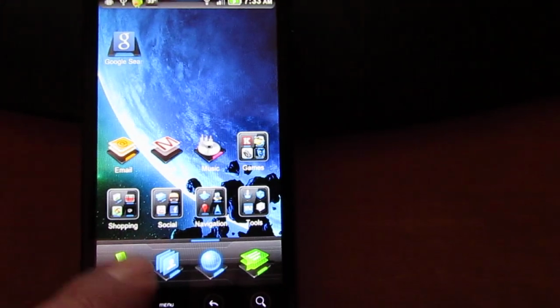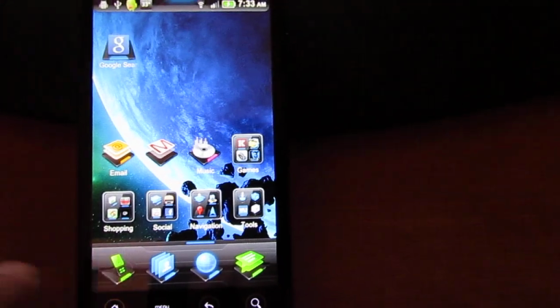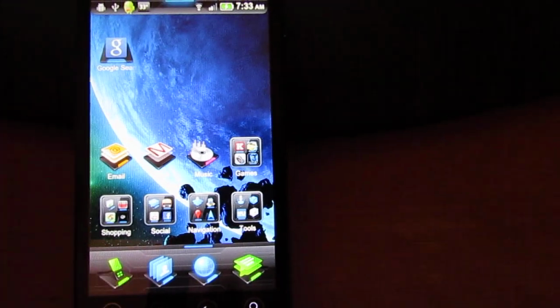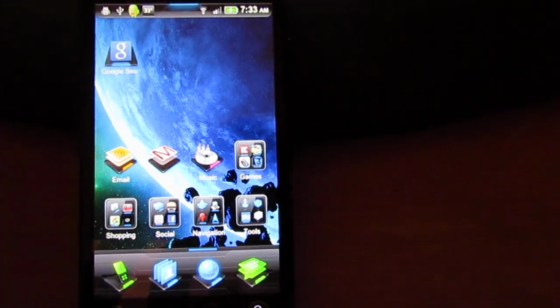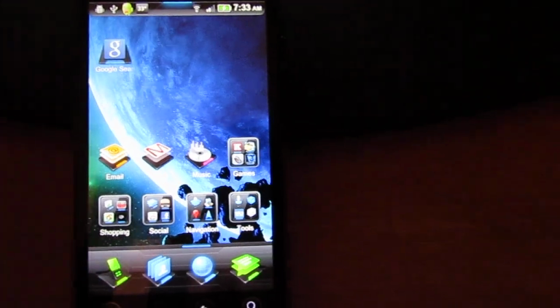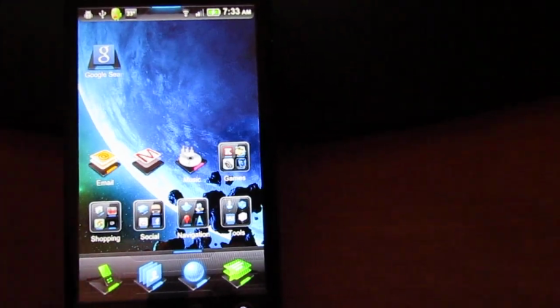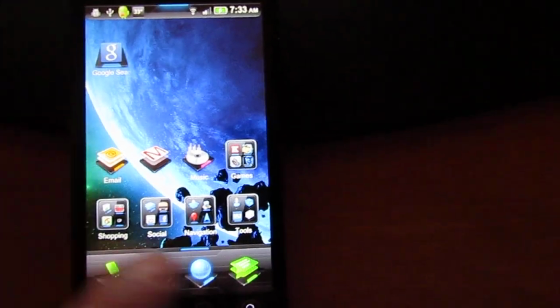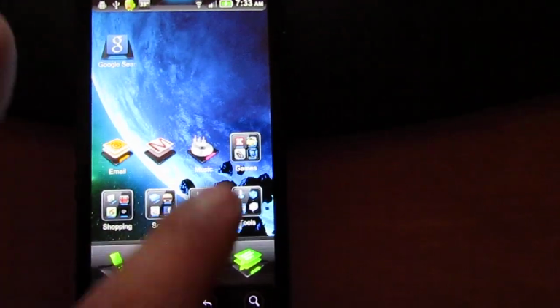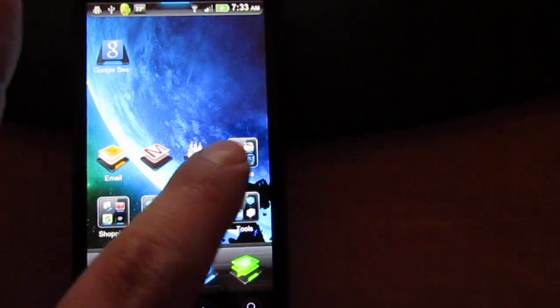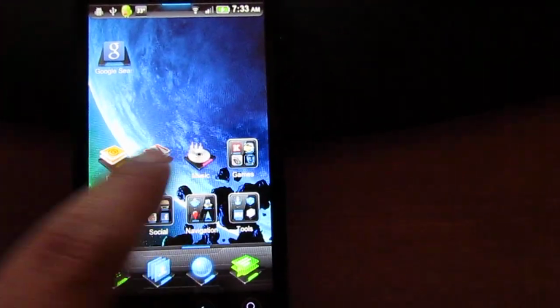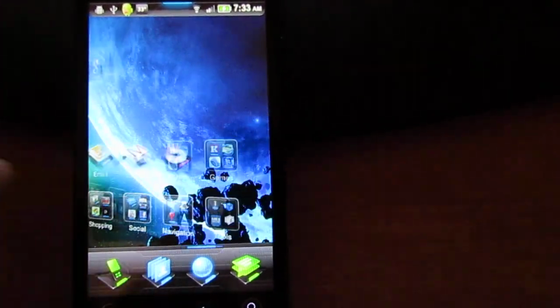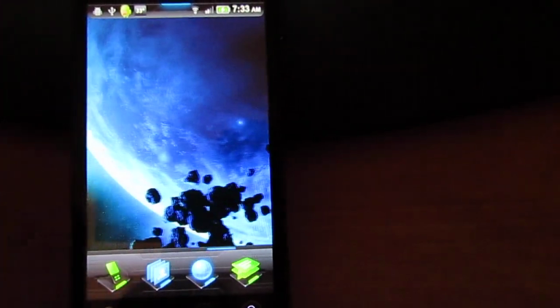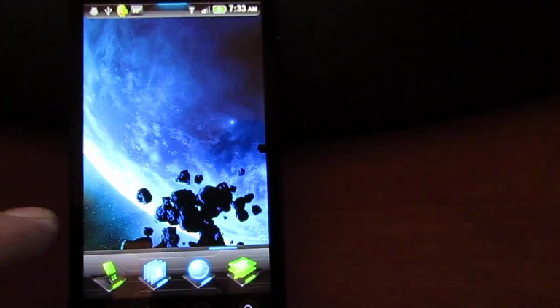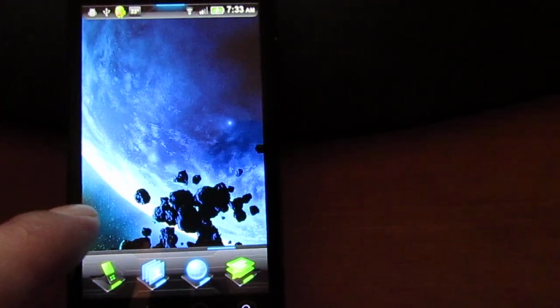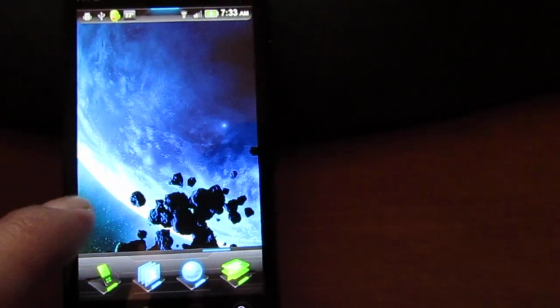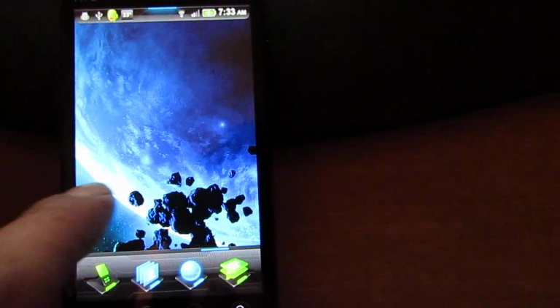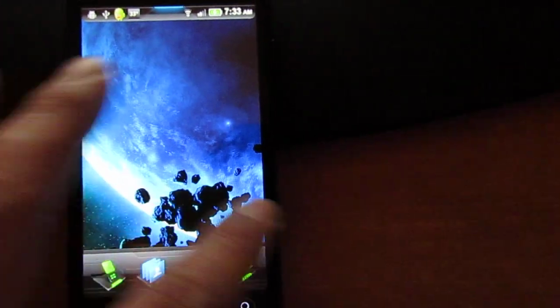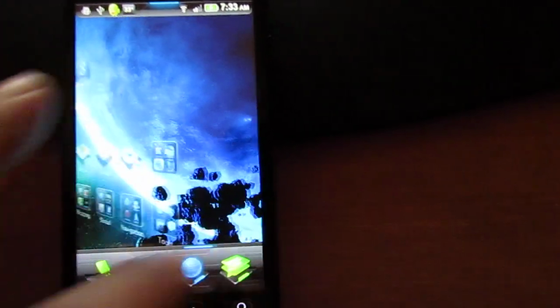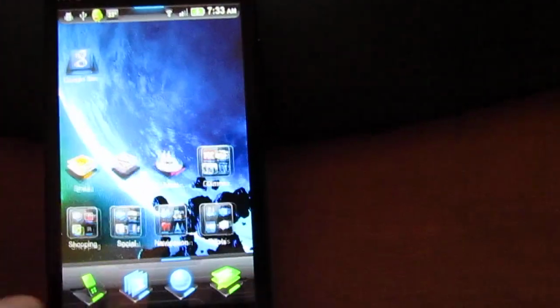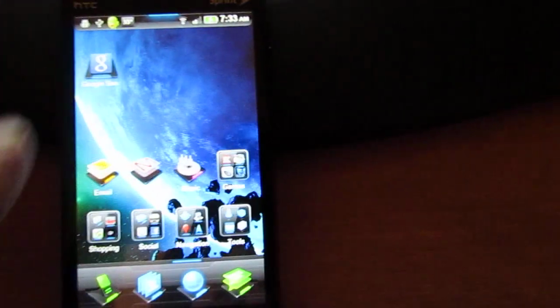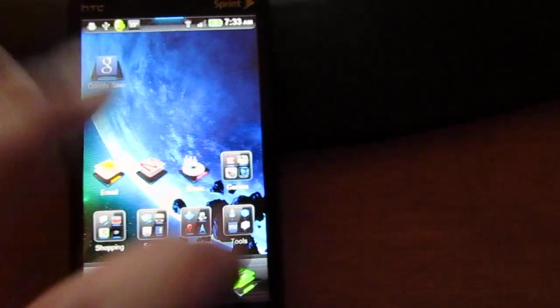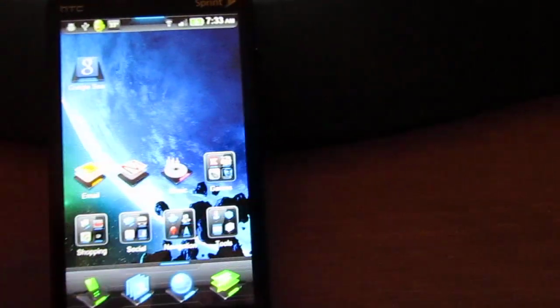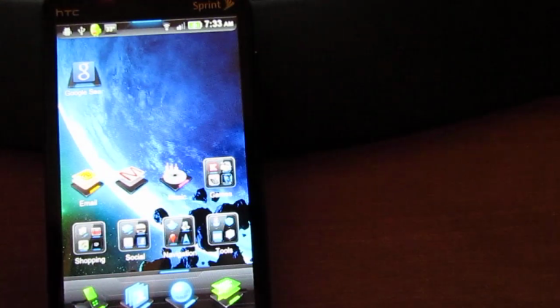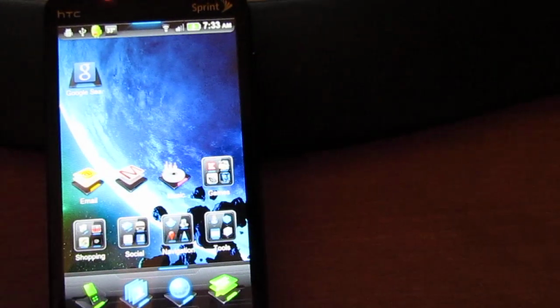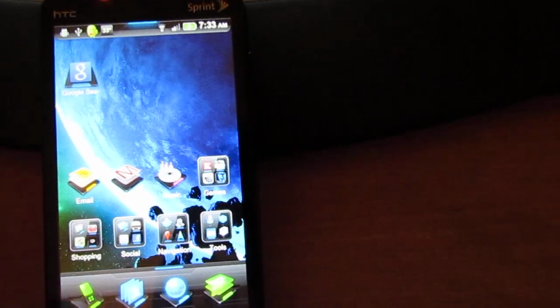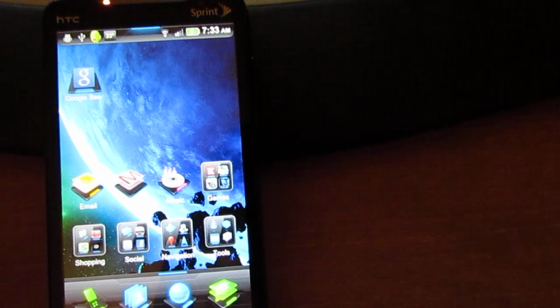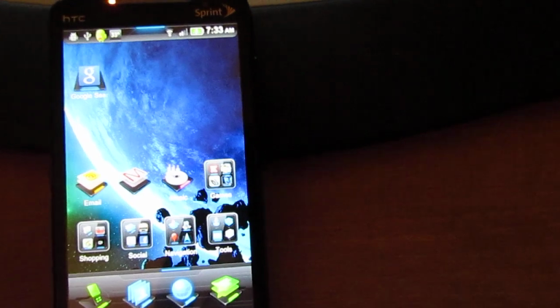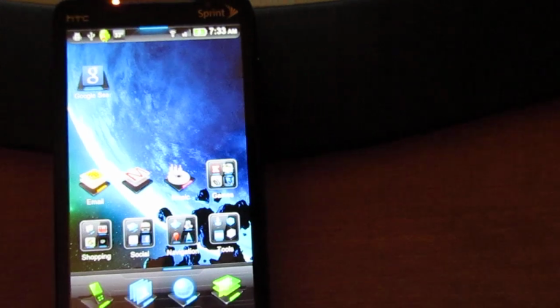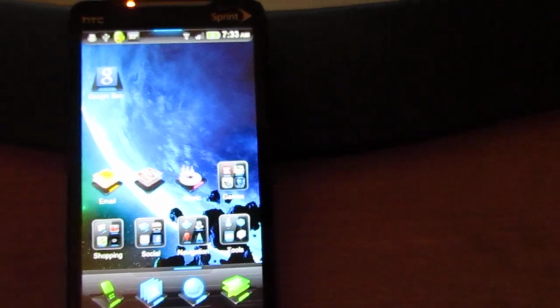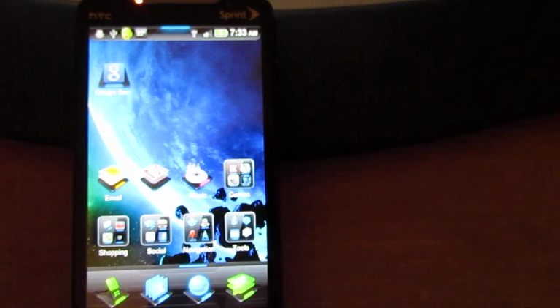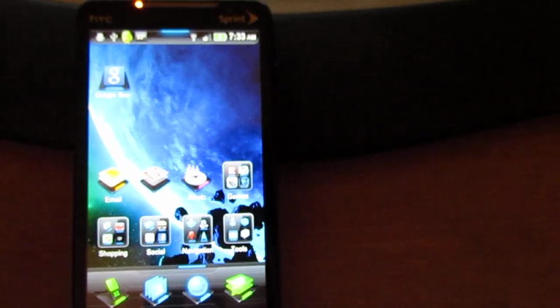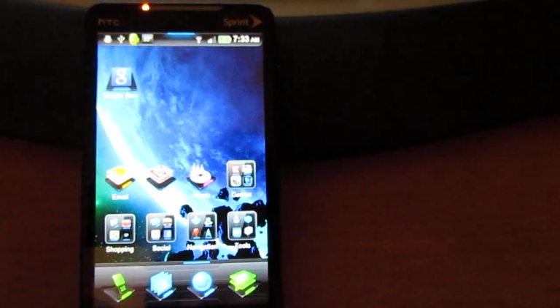No app drawer — everything is stored right here on the screen, just like the iOS.